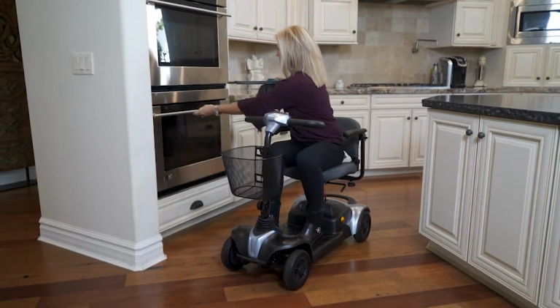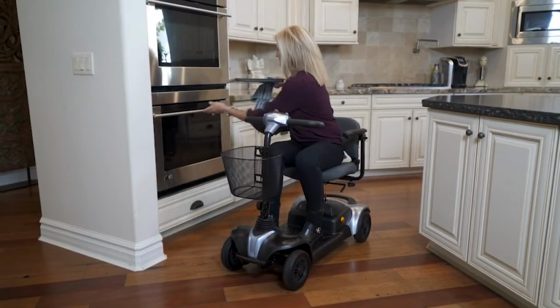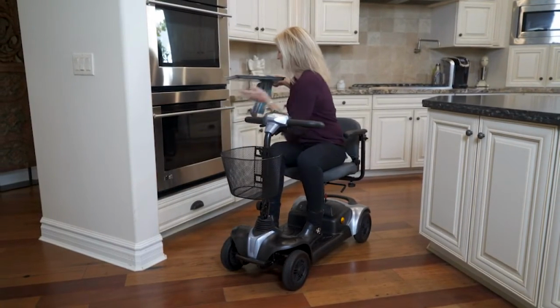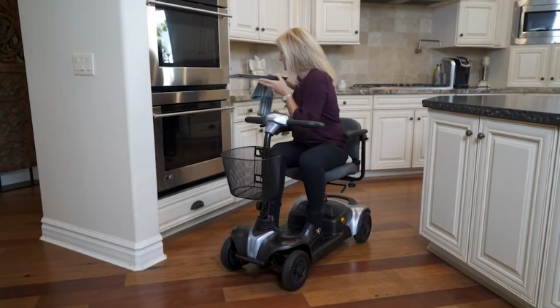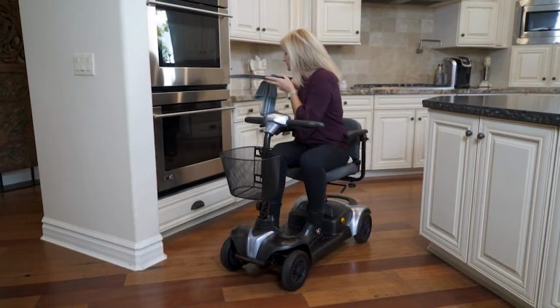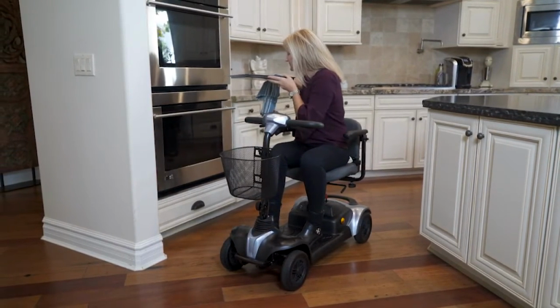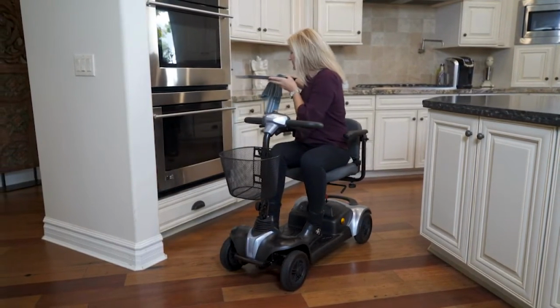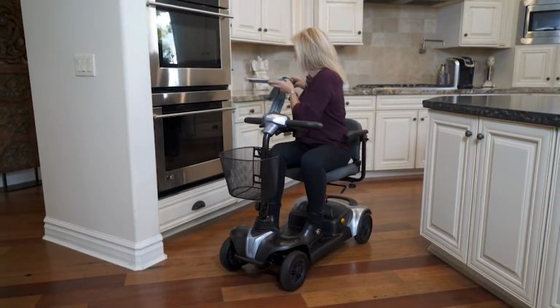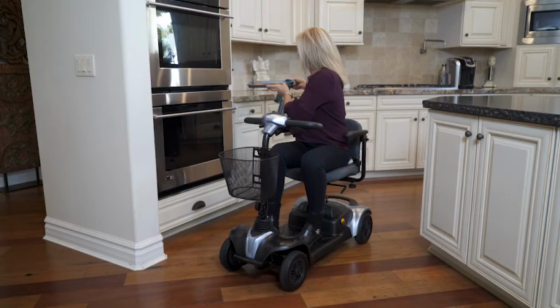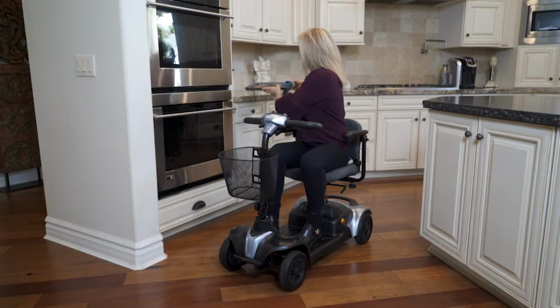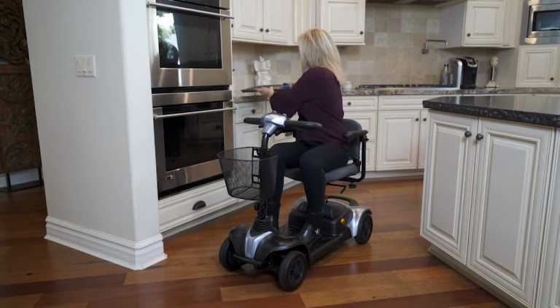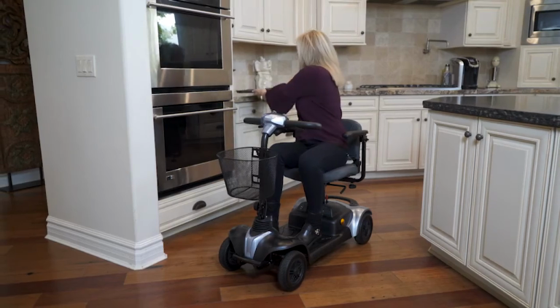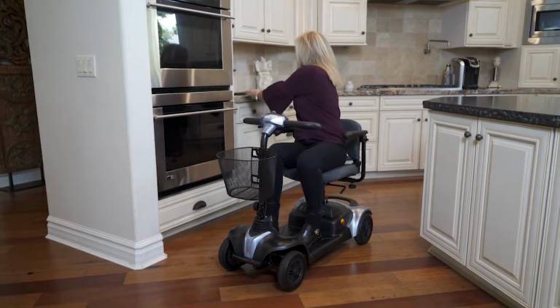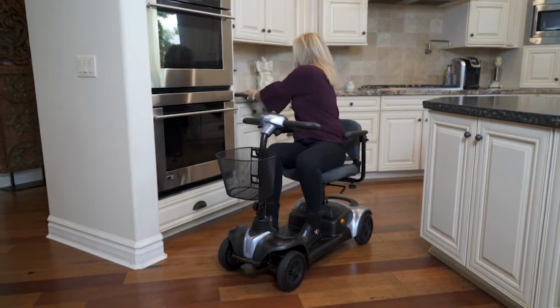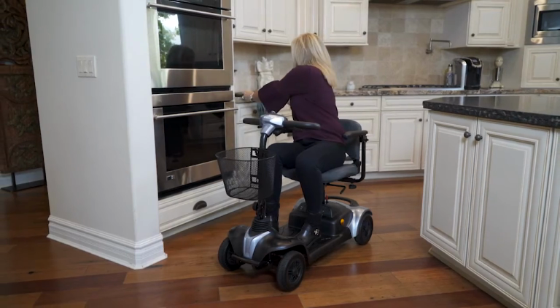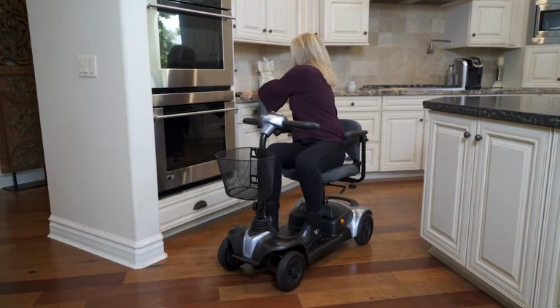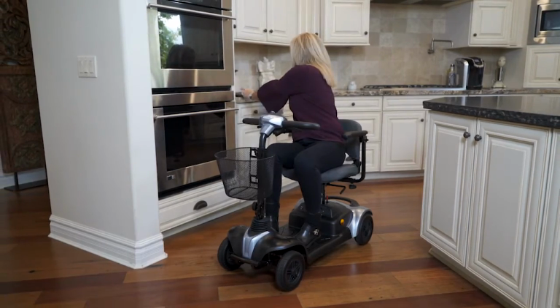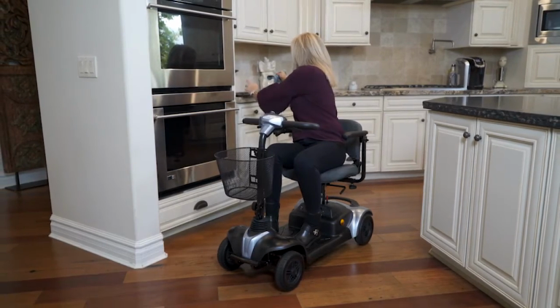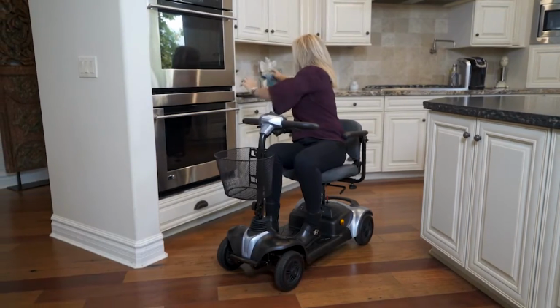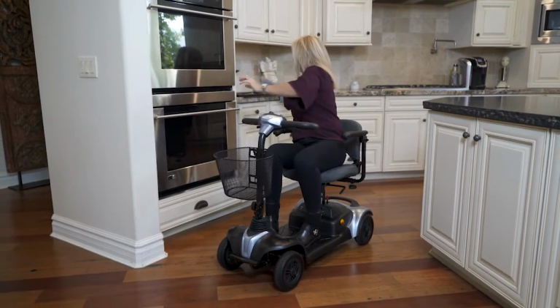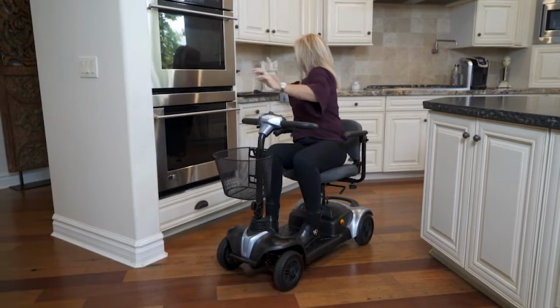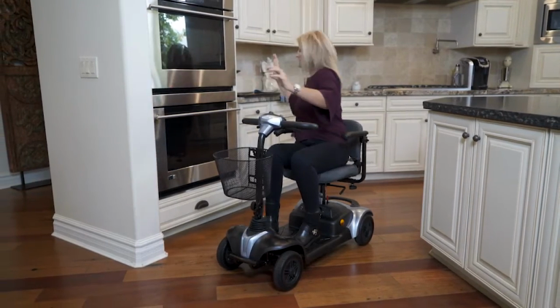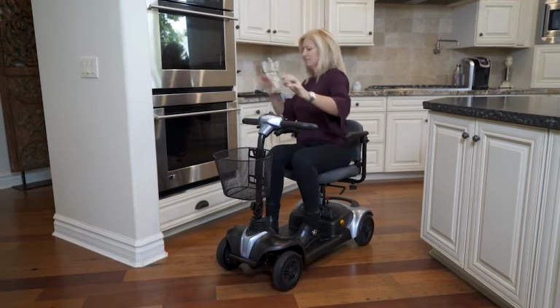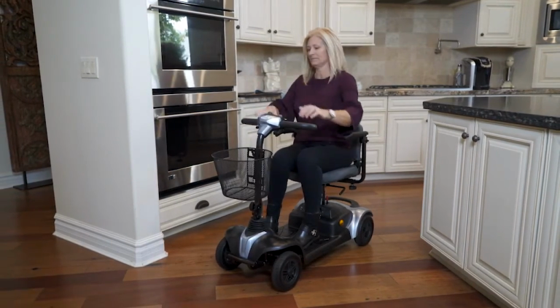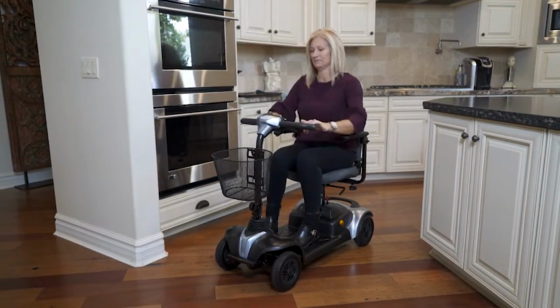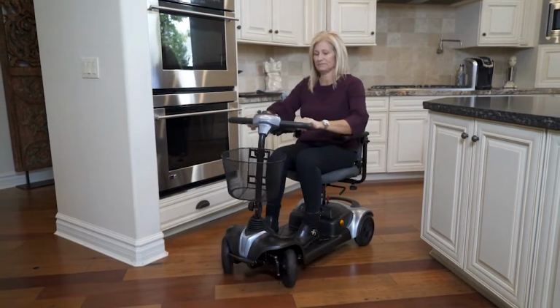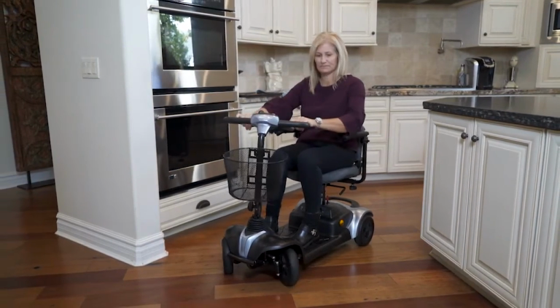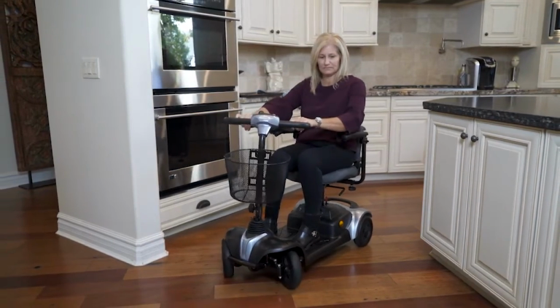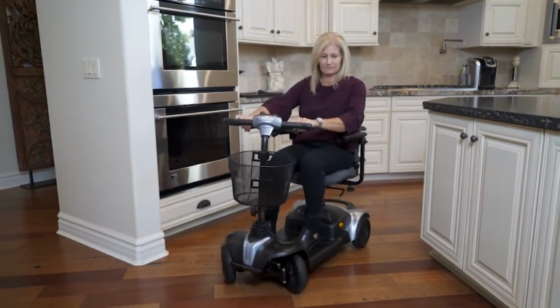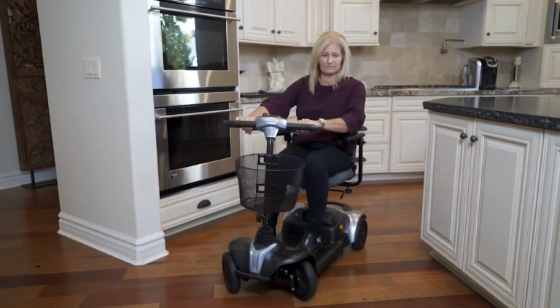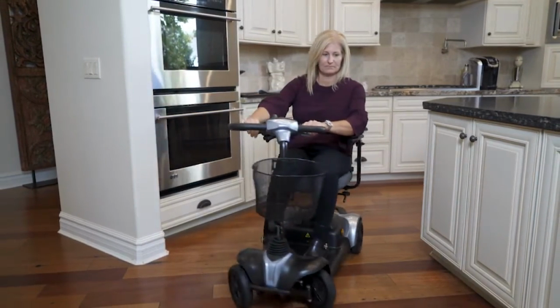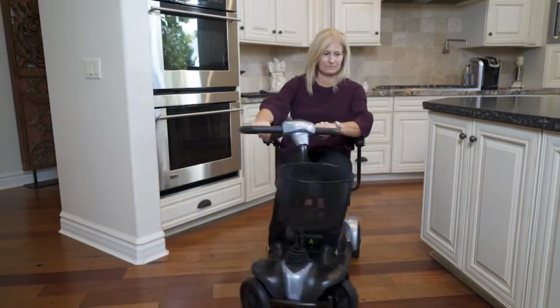With its portable design, the EWM39 sets the standard for both quality and durability.